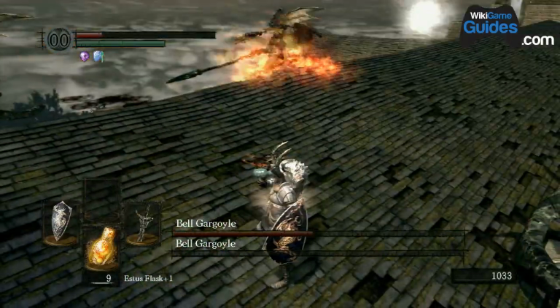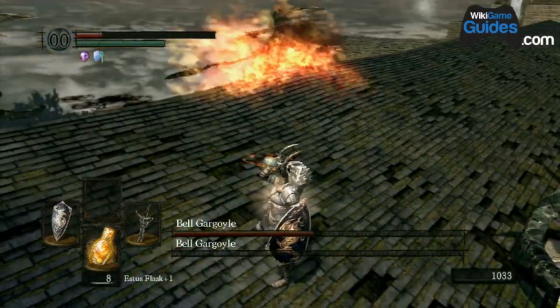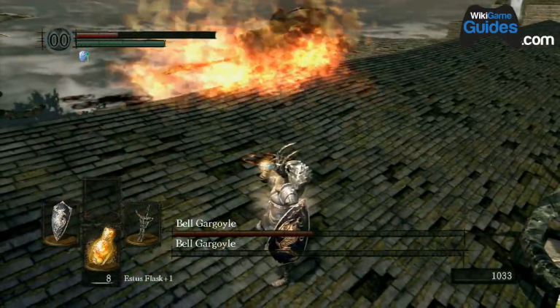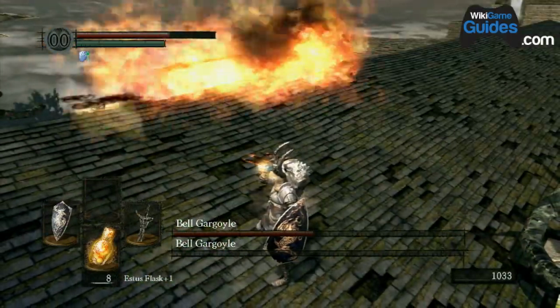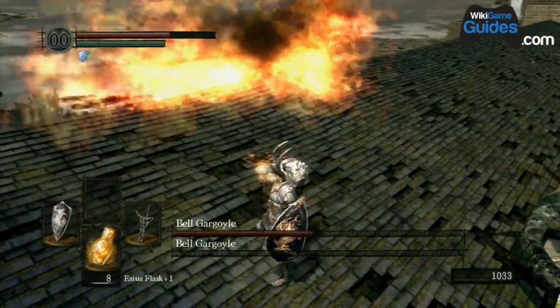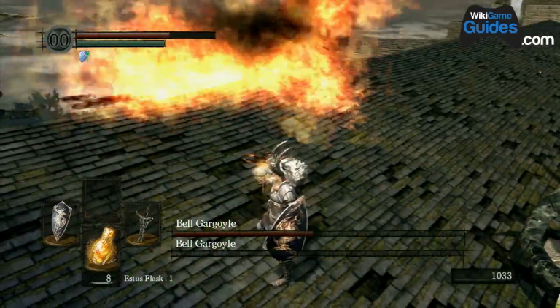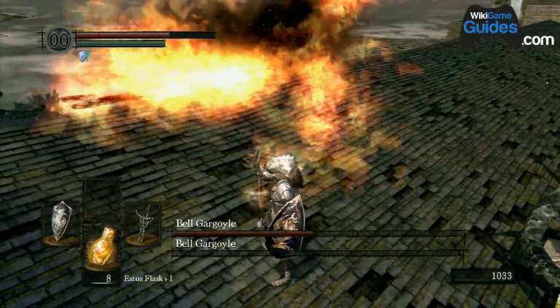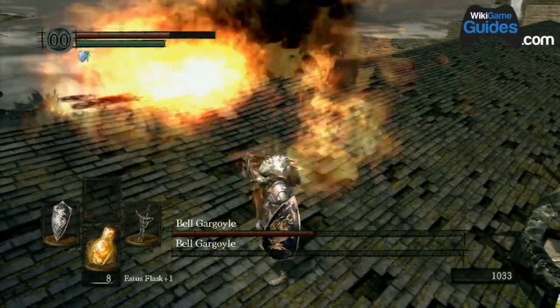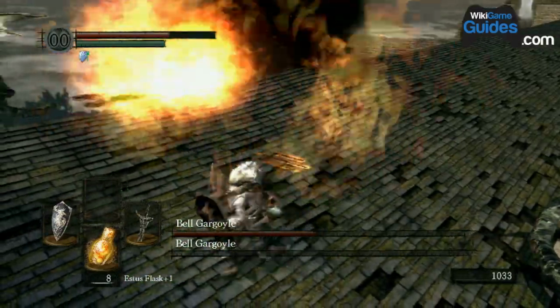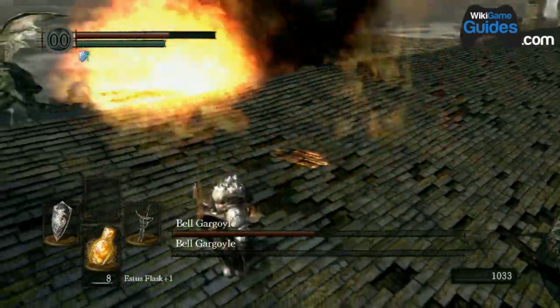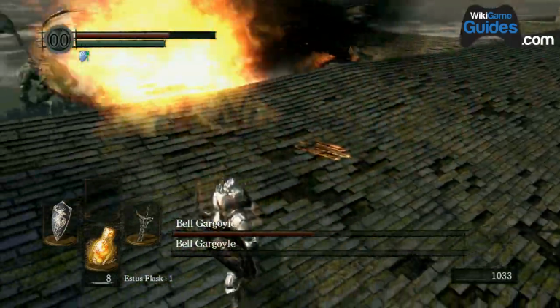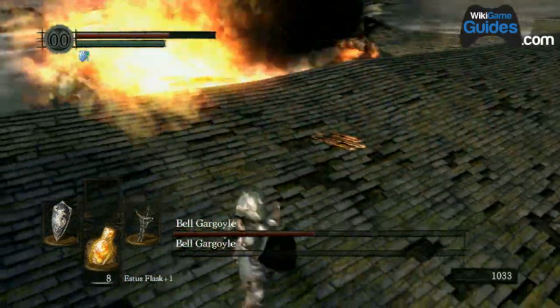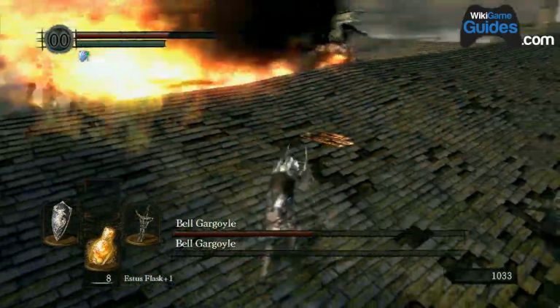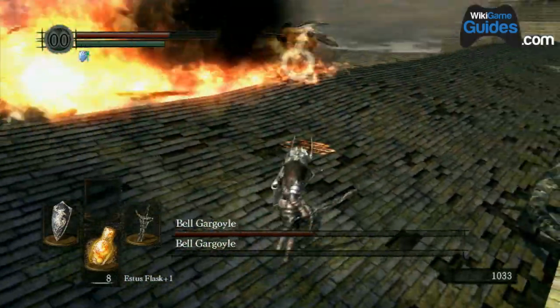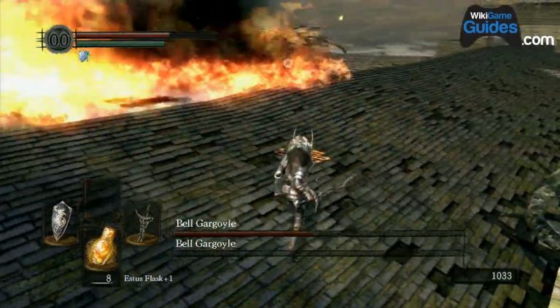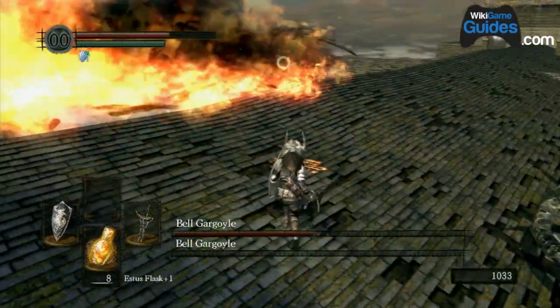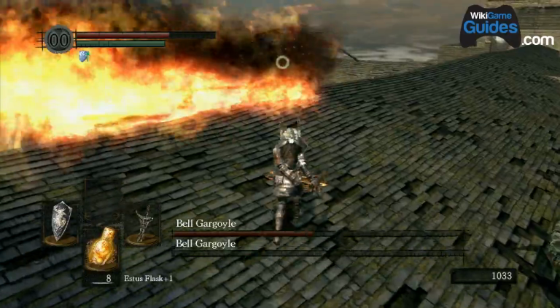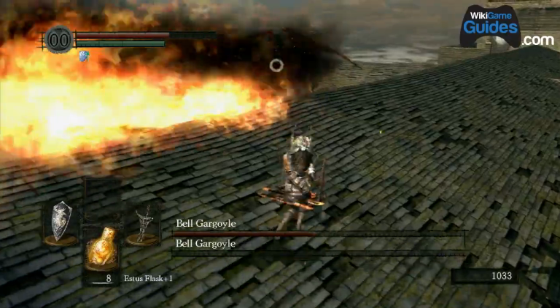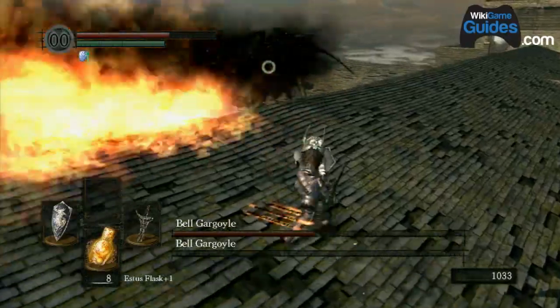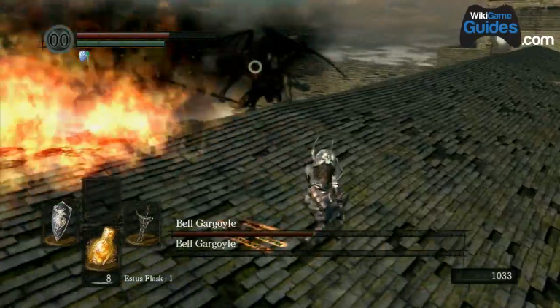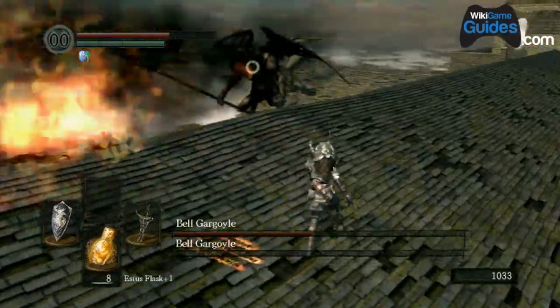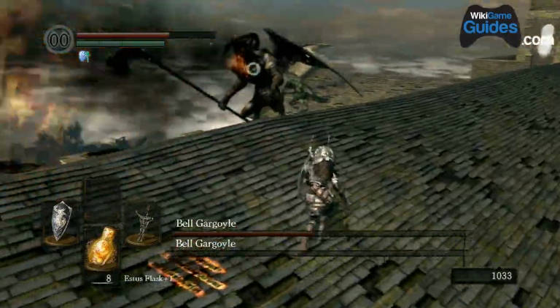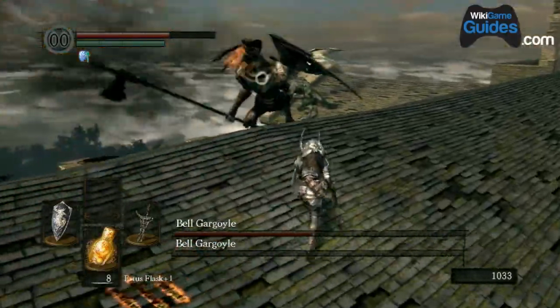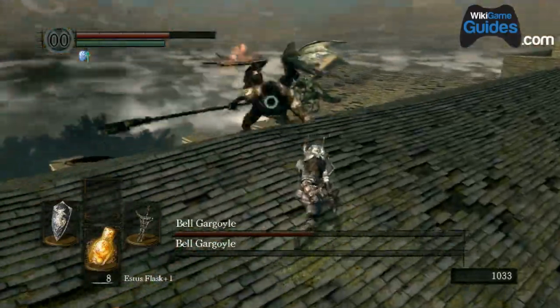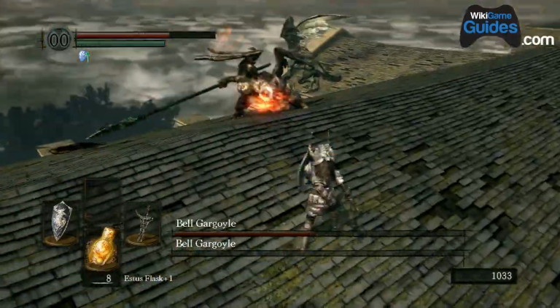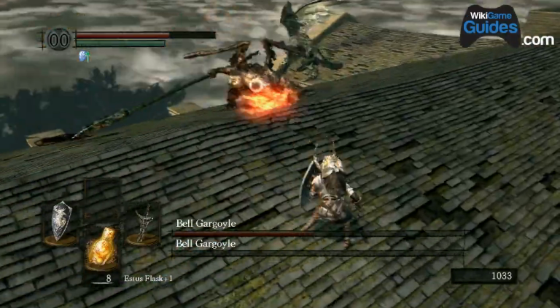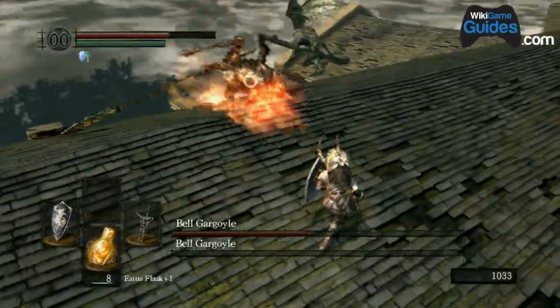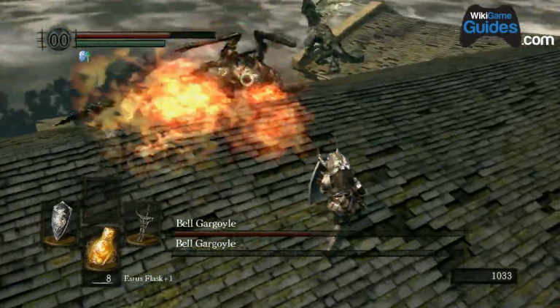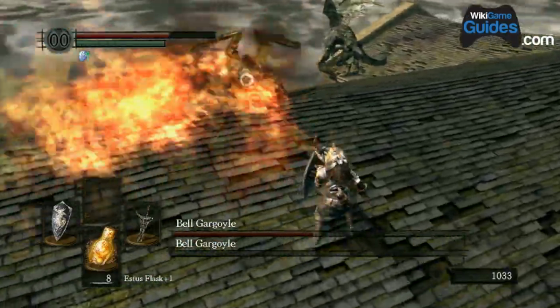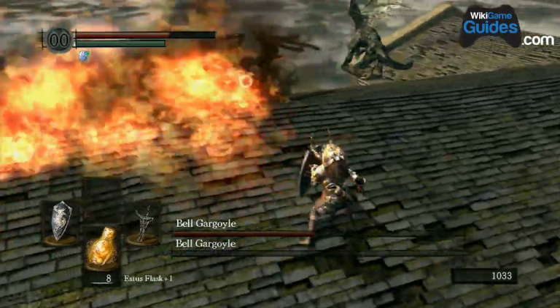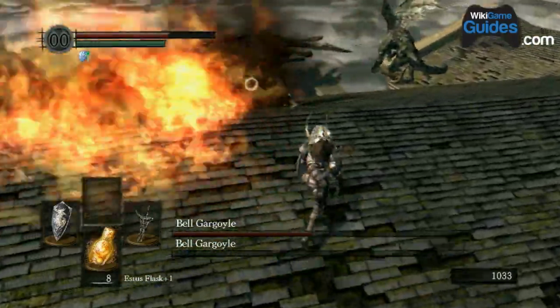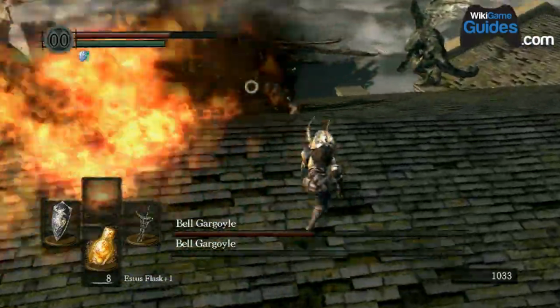Time your estus flask and health potions accordingly when there's only one gargoyle left.